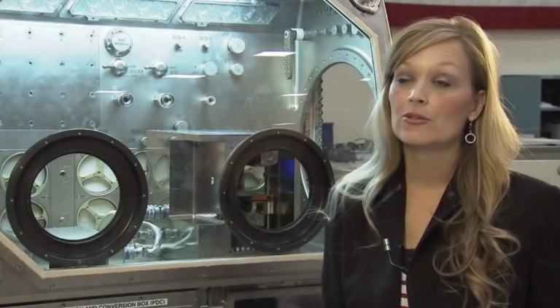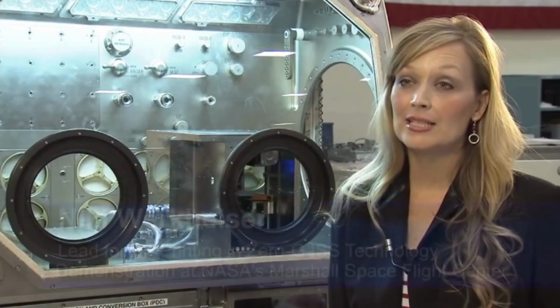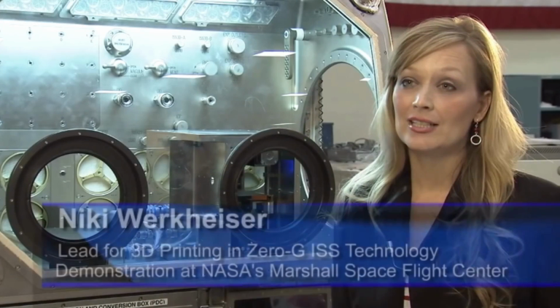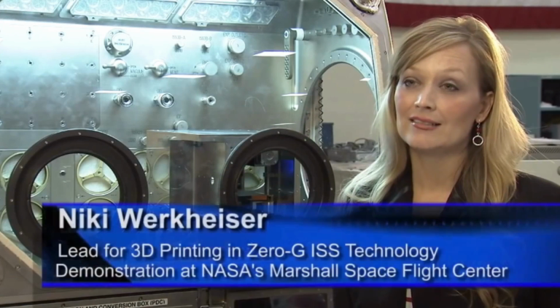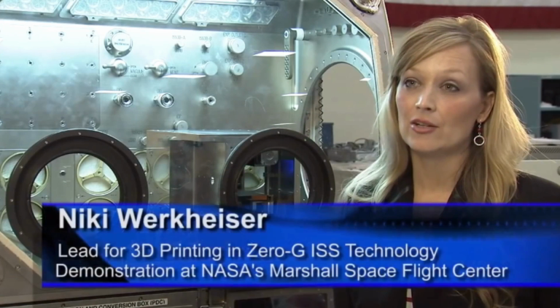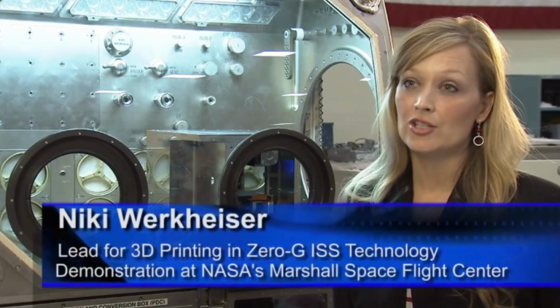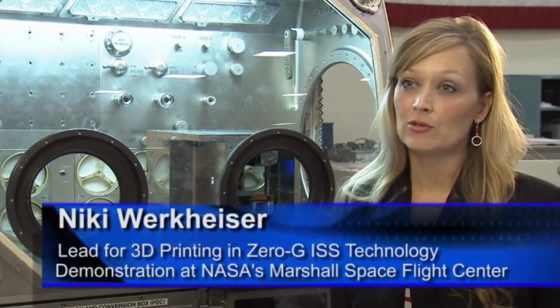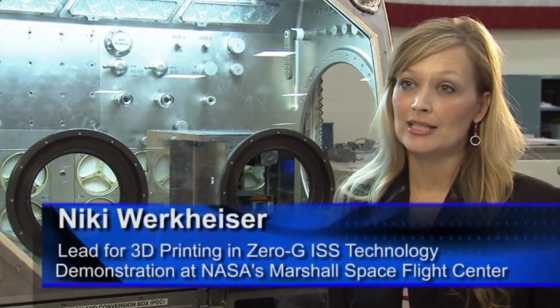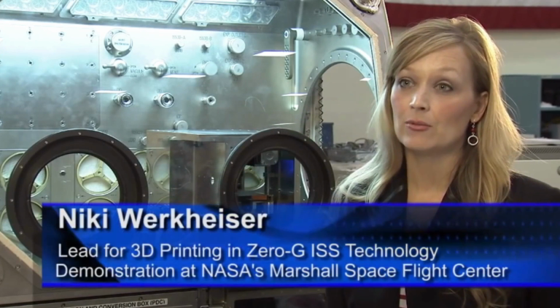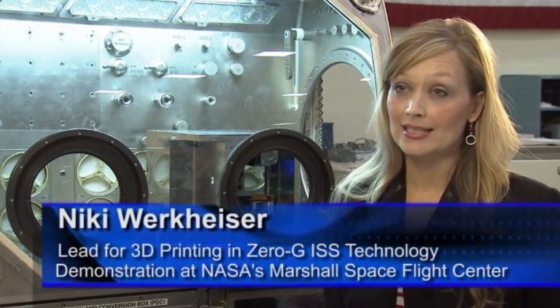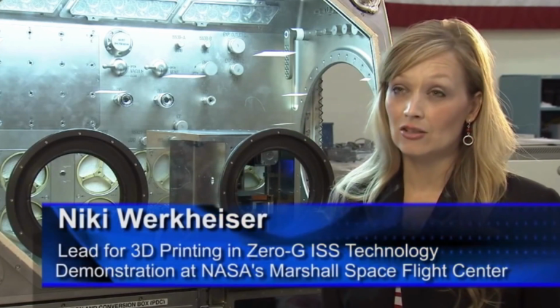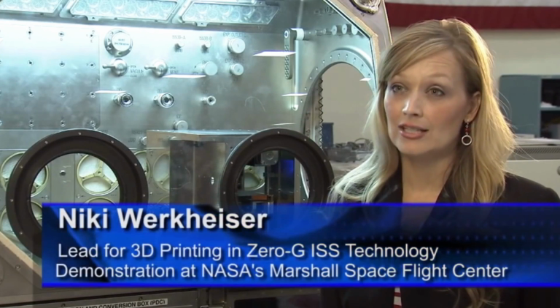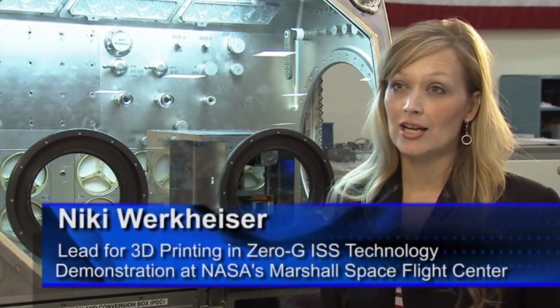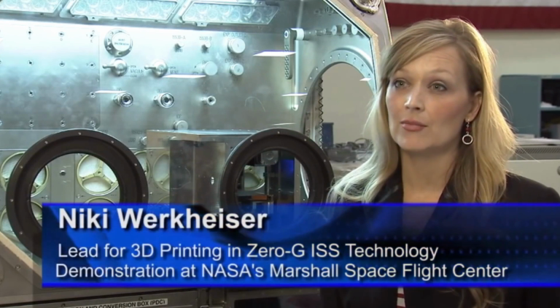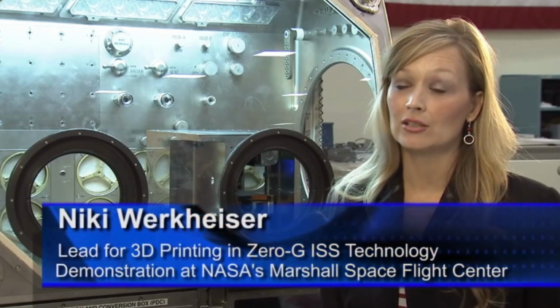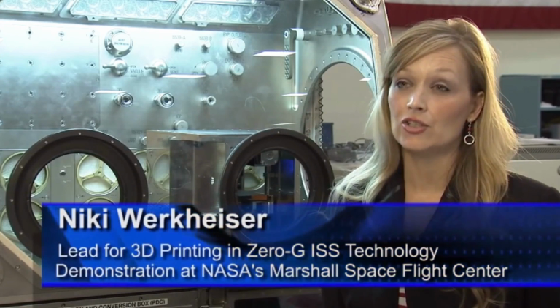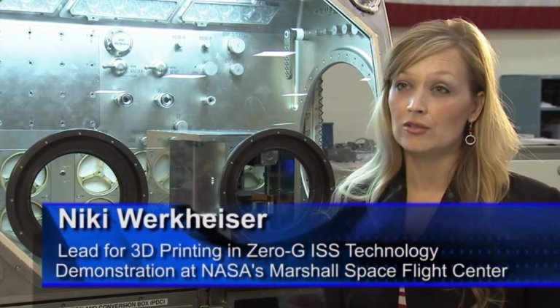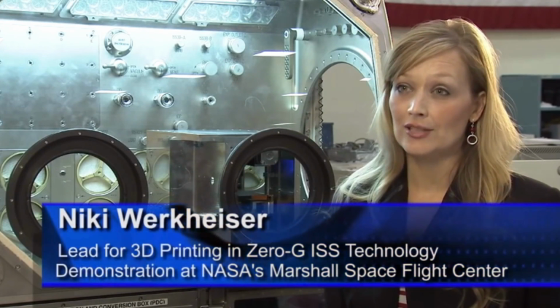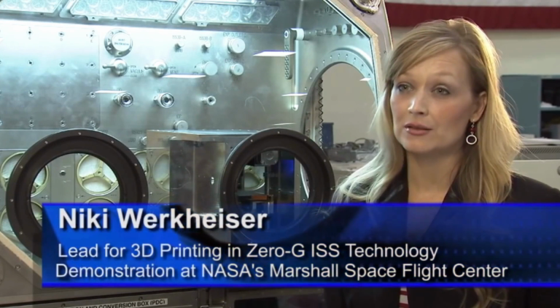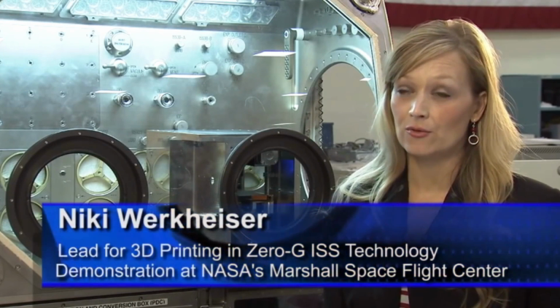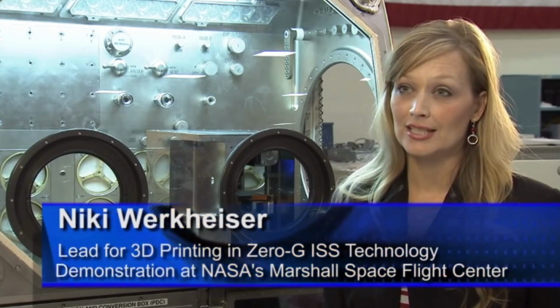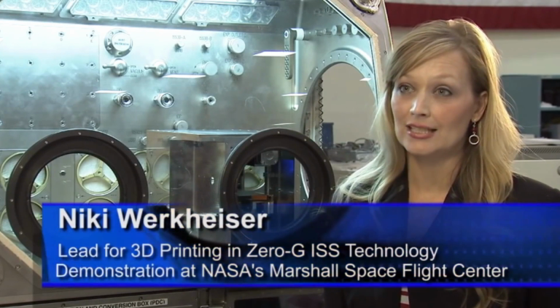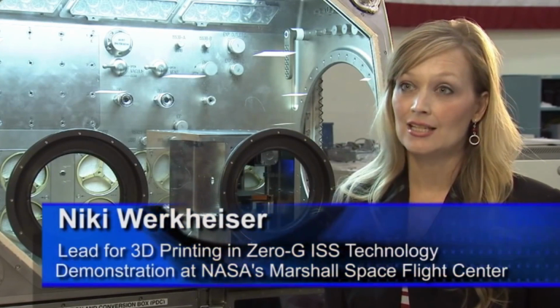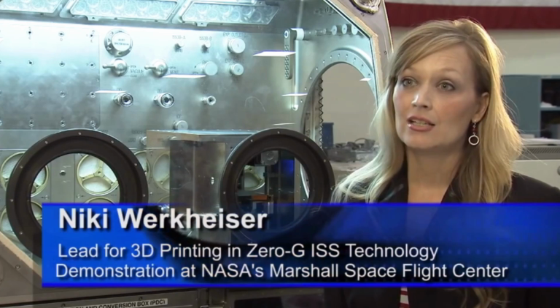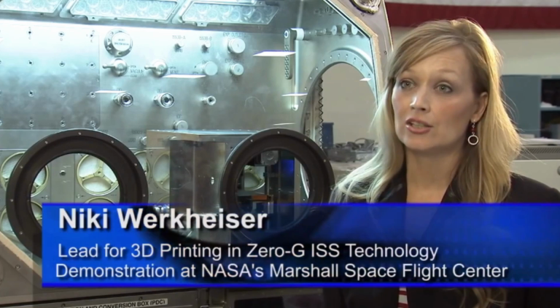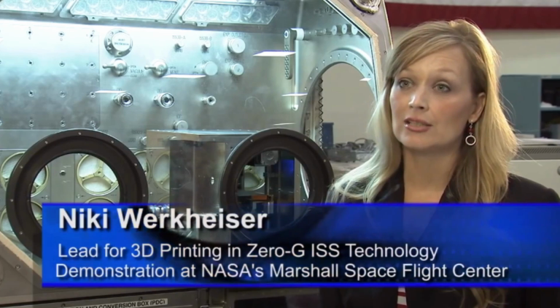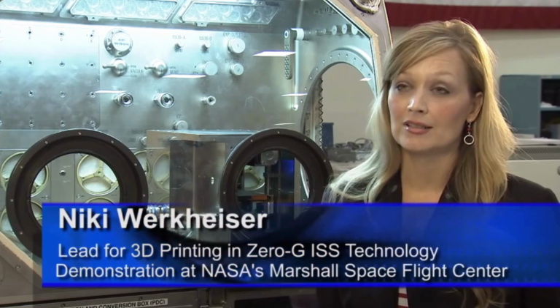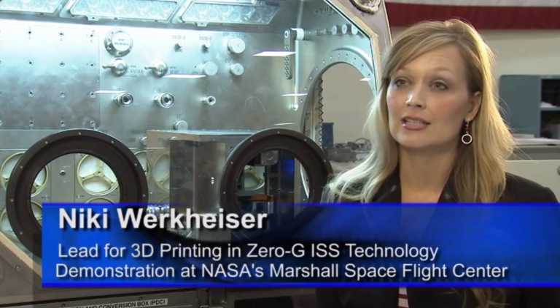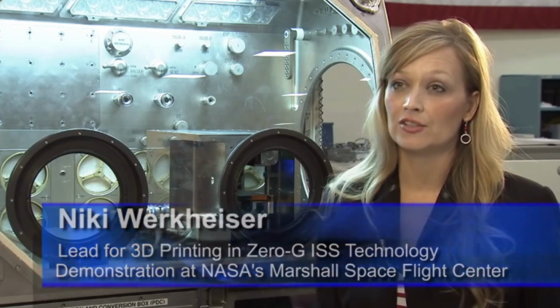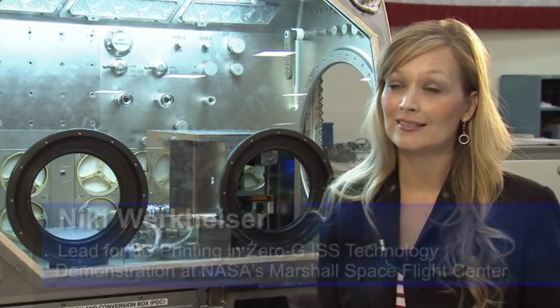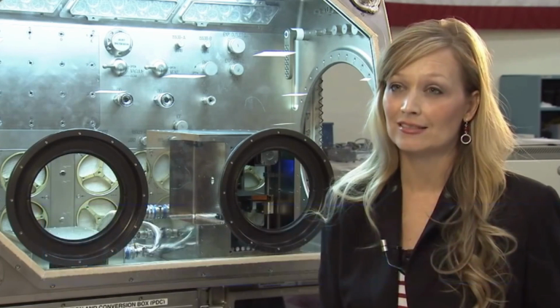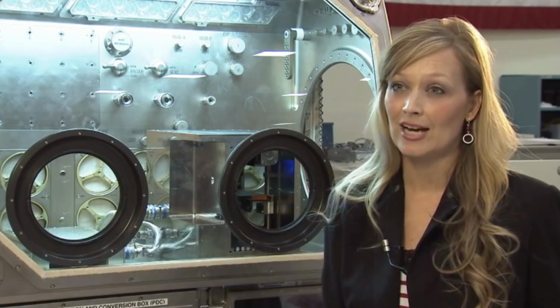3D printing in zero-G will be ready to launch early June of 2014. Currently we're slated for SpaceX 5.